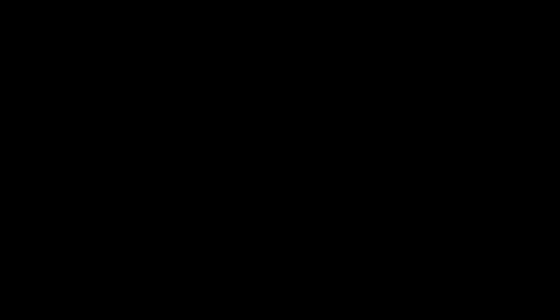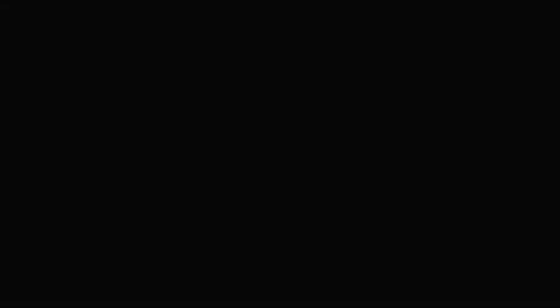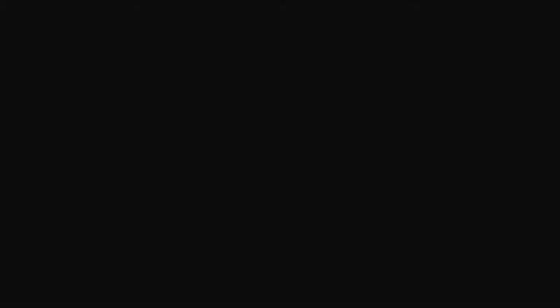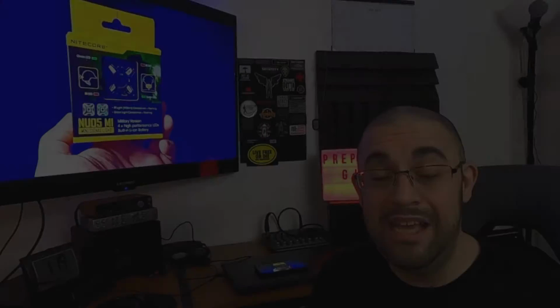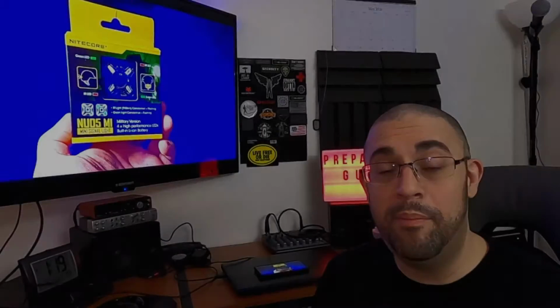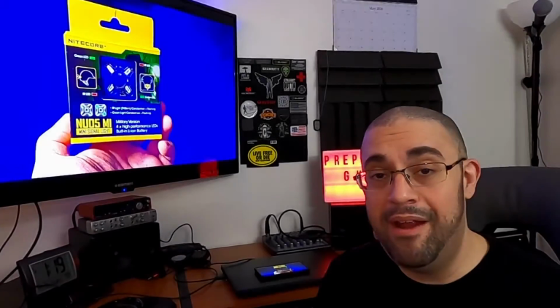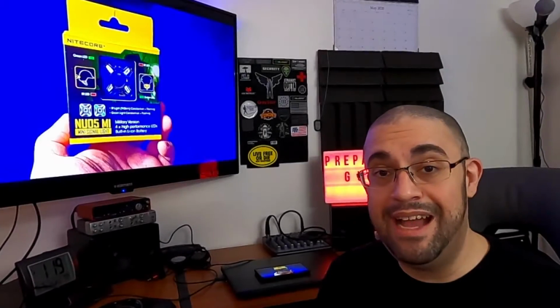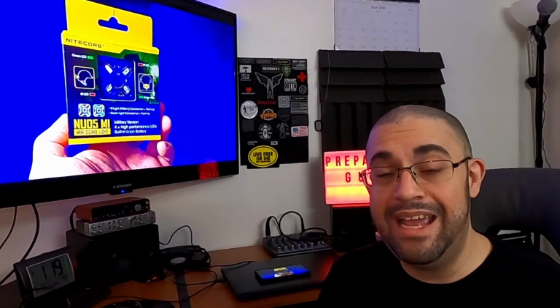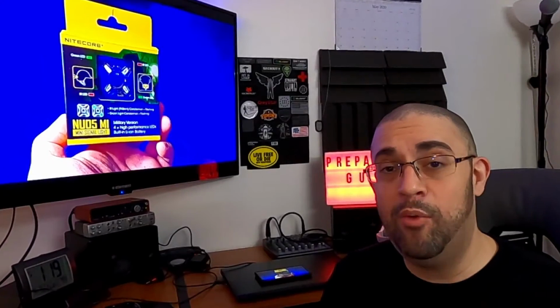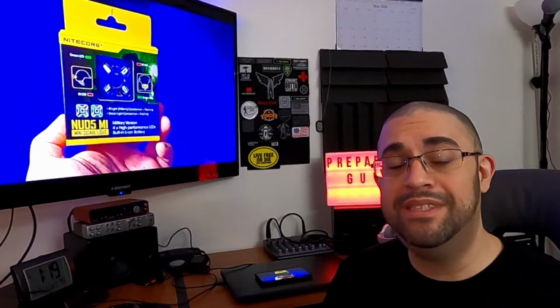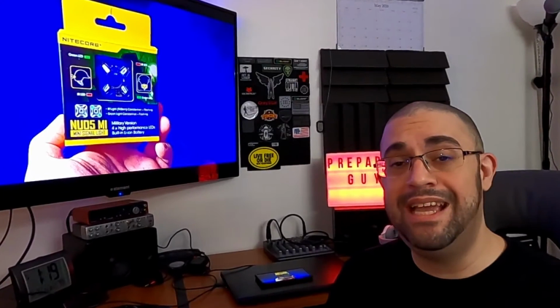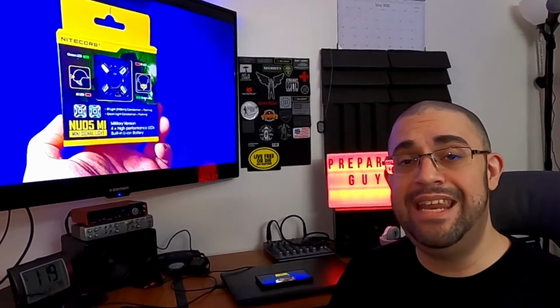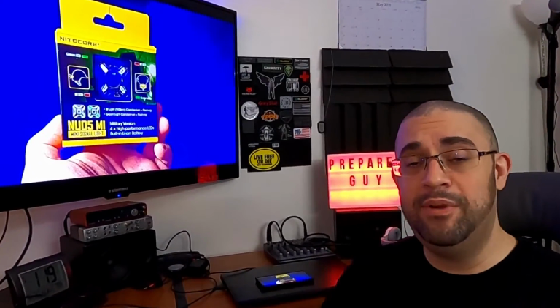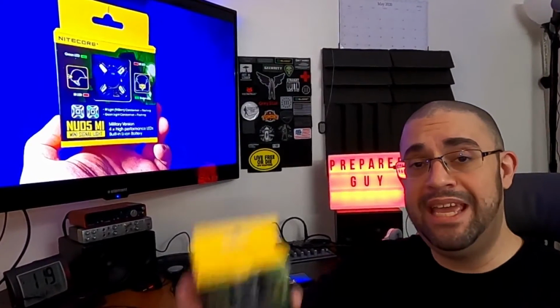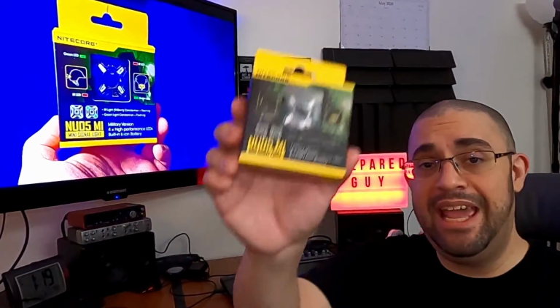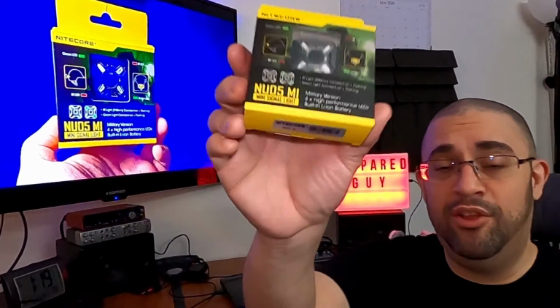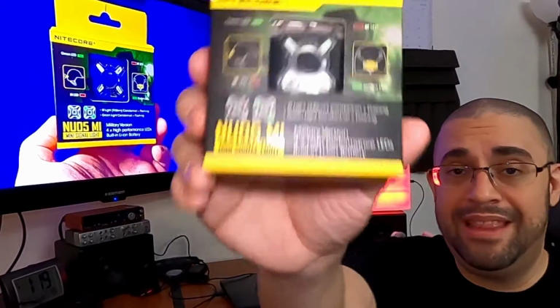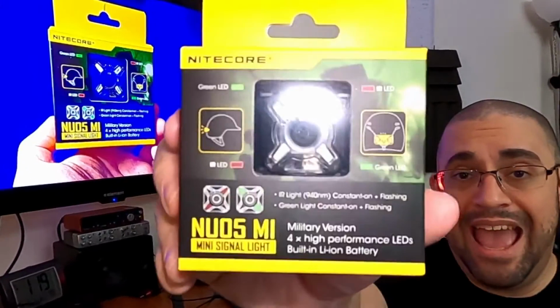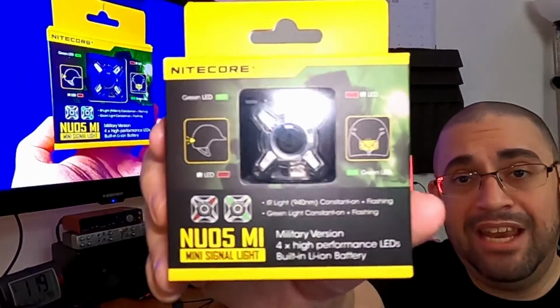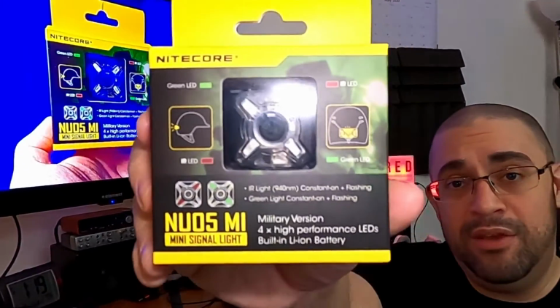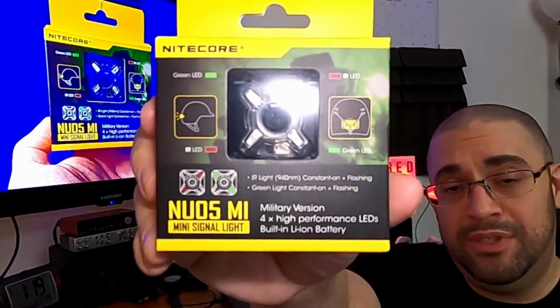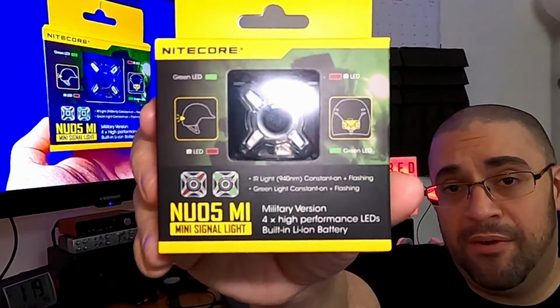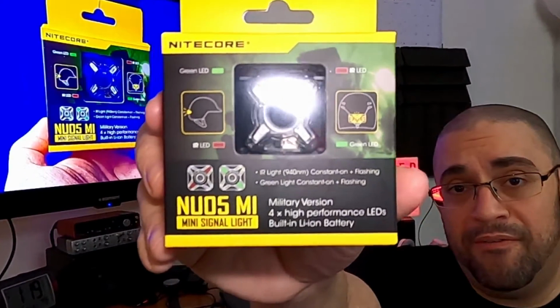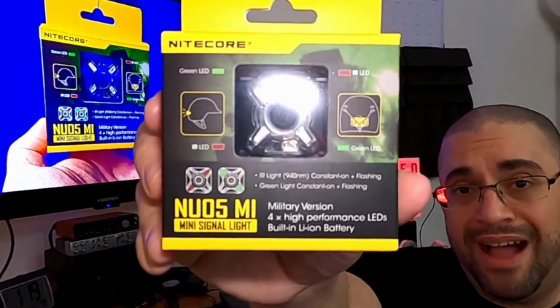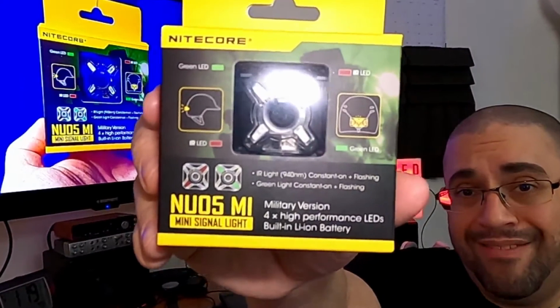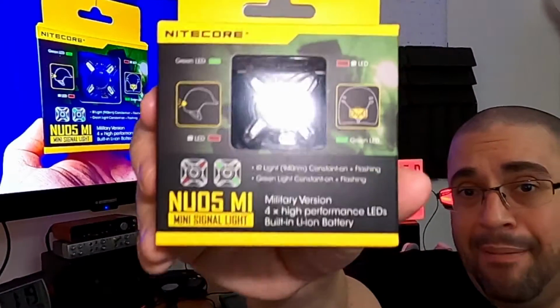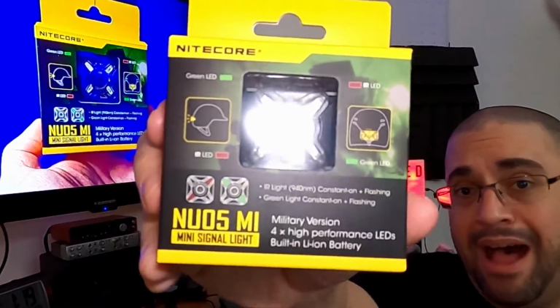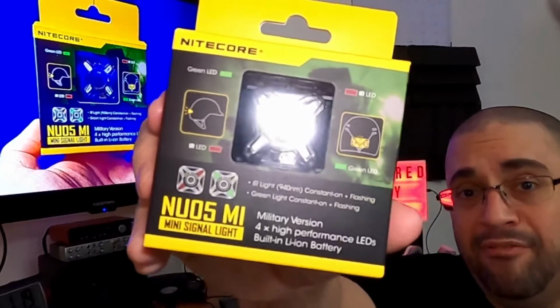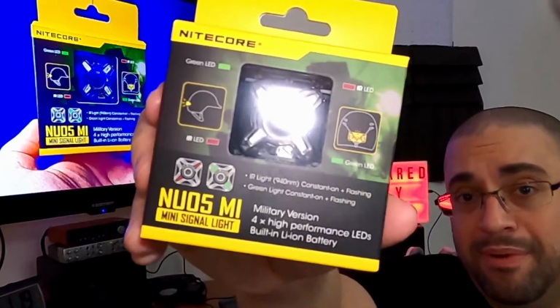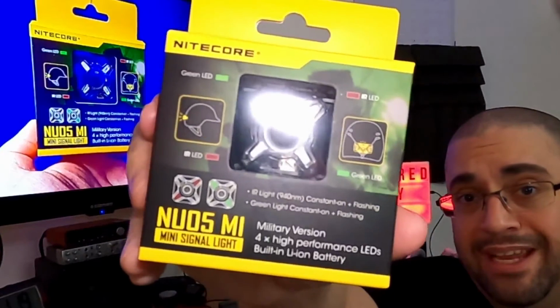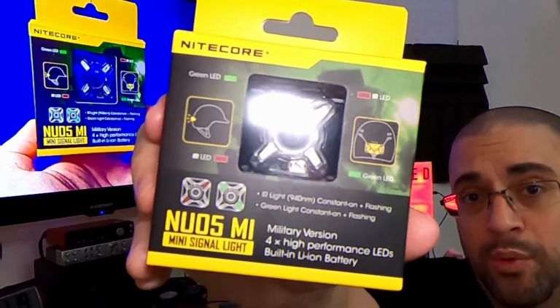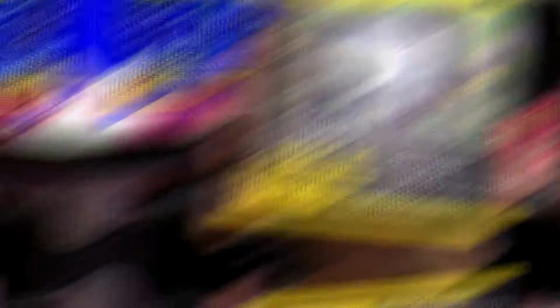What's up guys, PreparedGuy here once again. Today we're taking a look at the NU05MI from Nitecore.